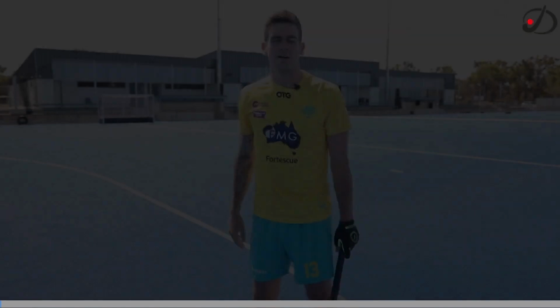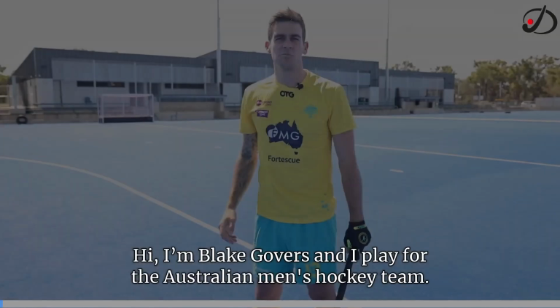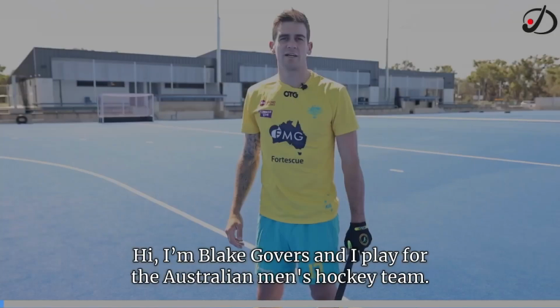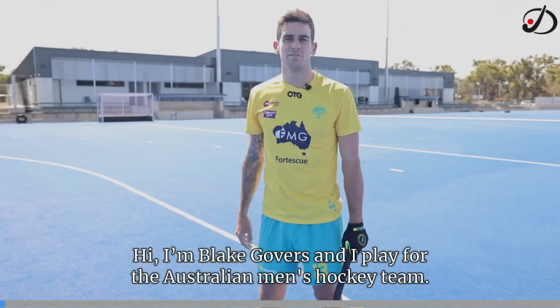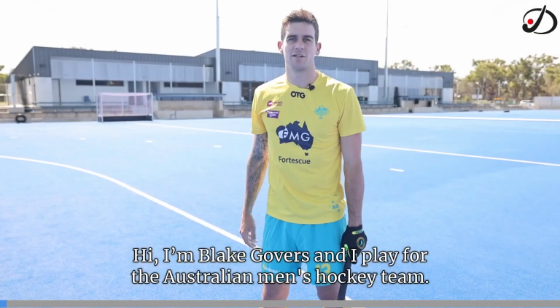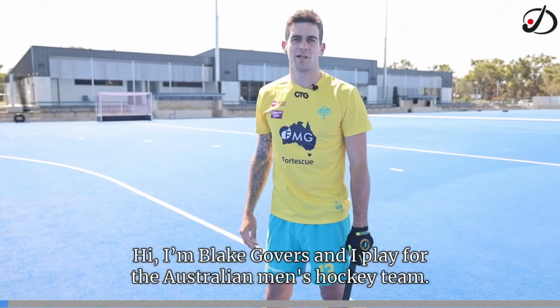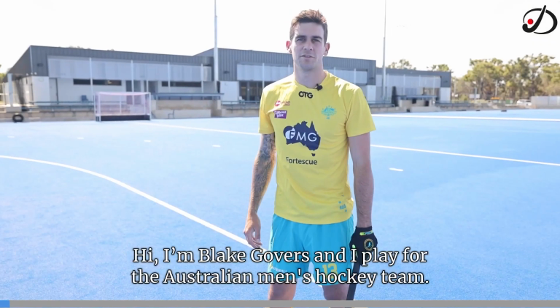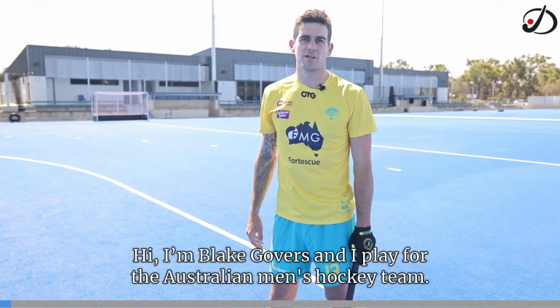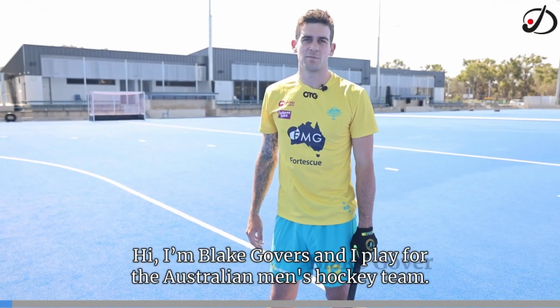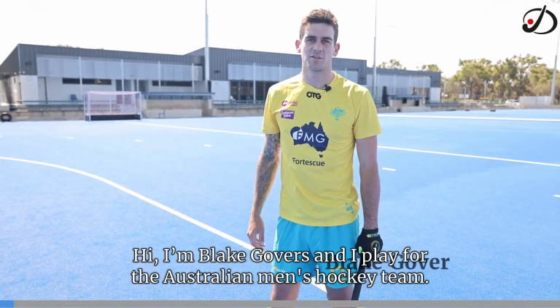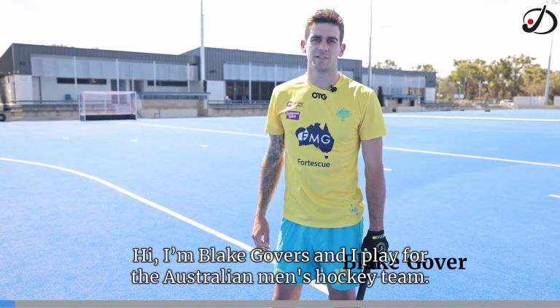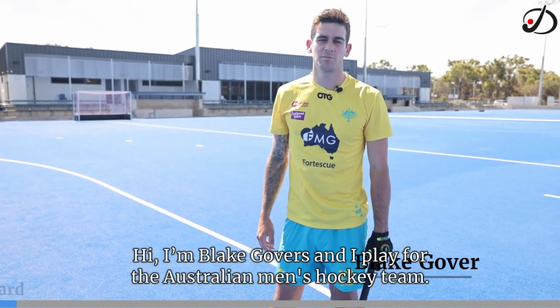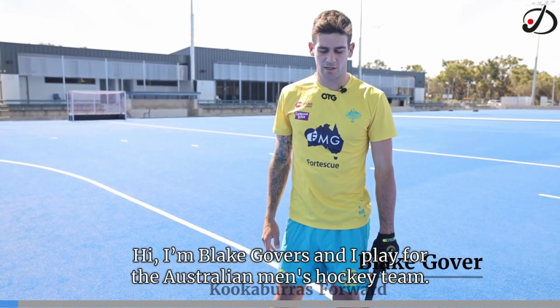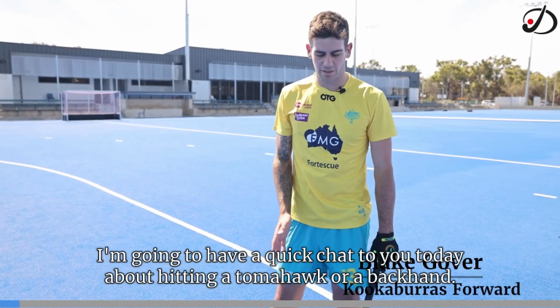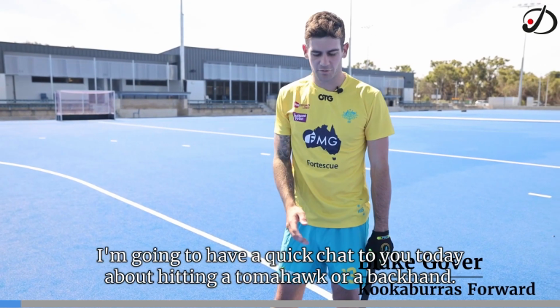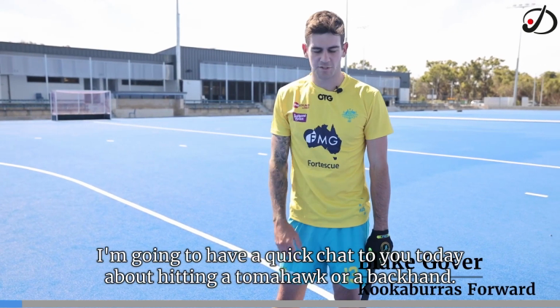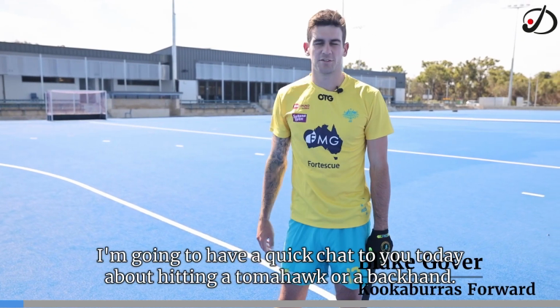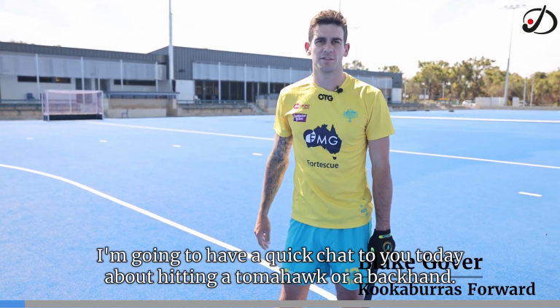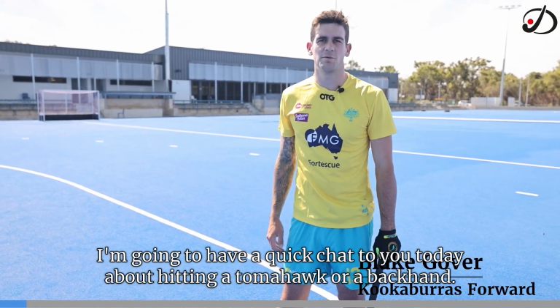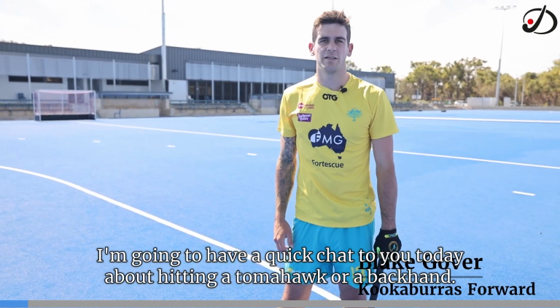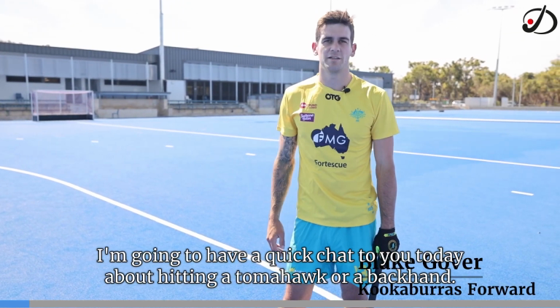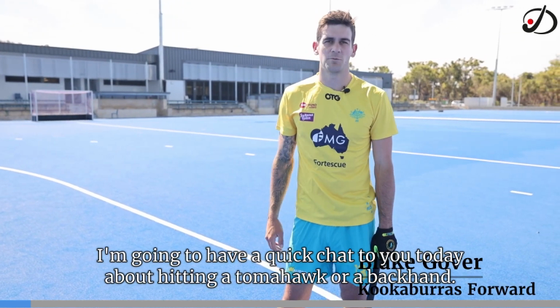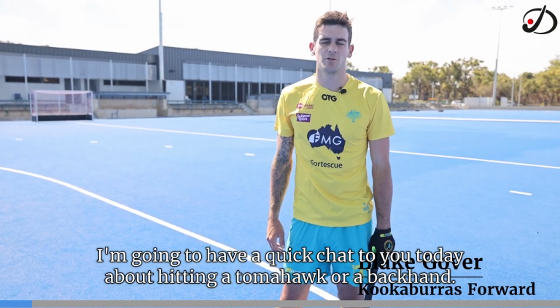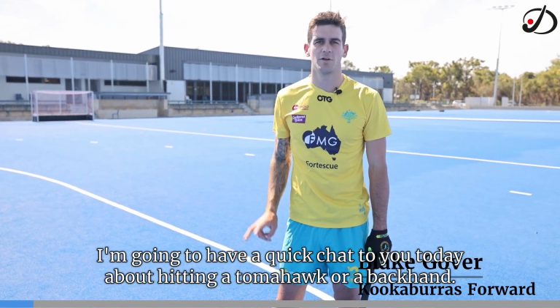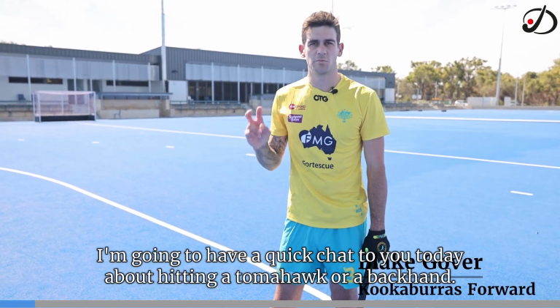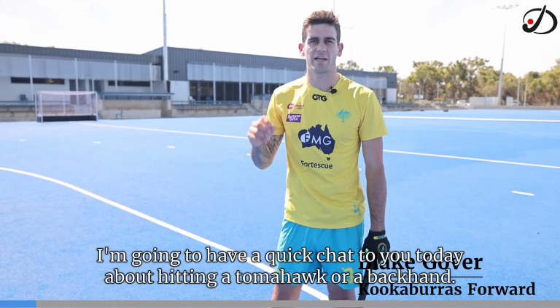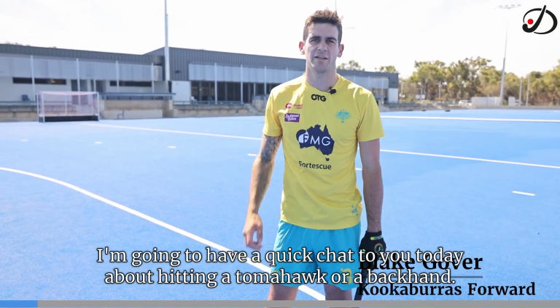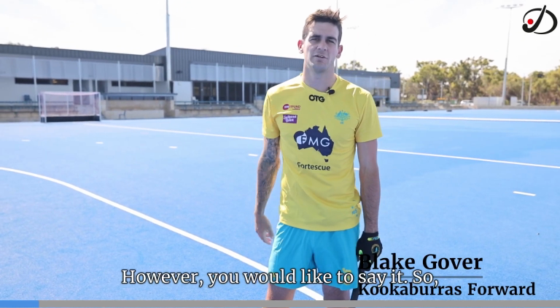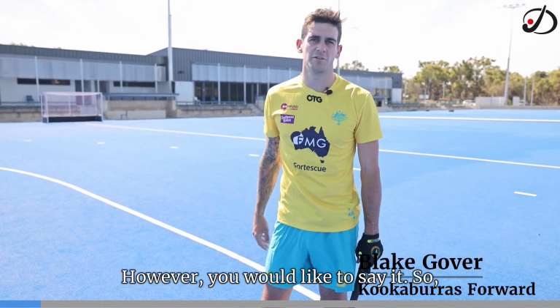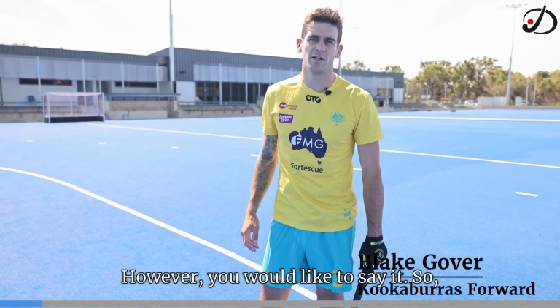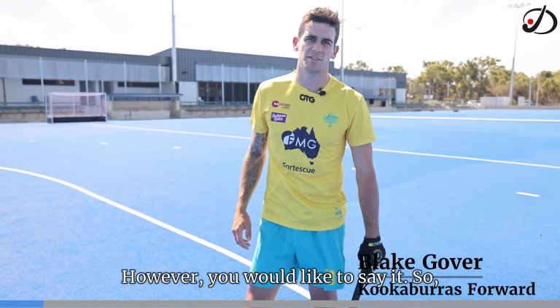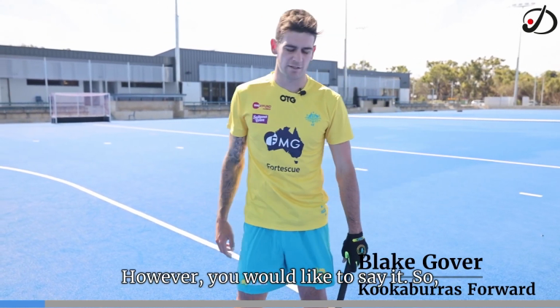I'm Blake Gubbers and I play for the Australian men's hockey team. I'm going to have a quick chat to you today about hitting a tomahawk, or a backhand, however you would like to say it.